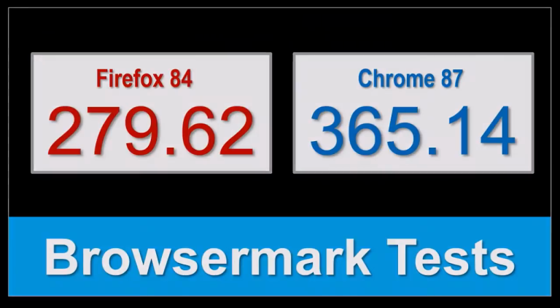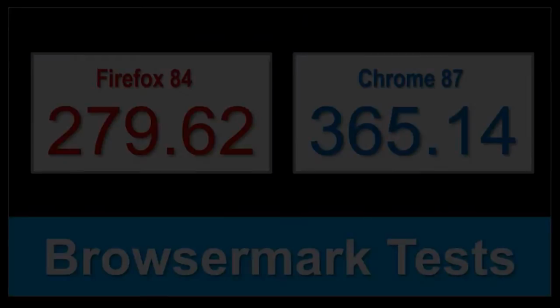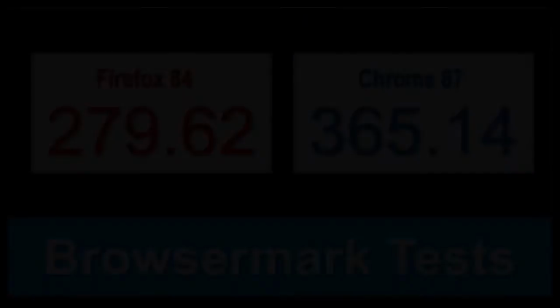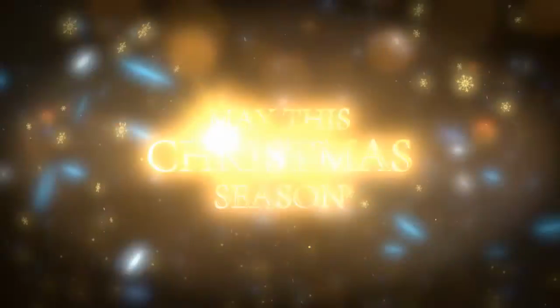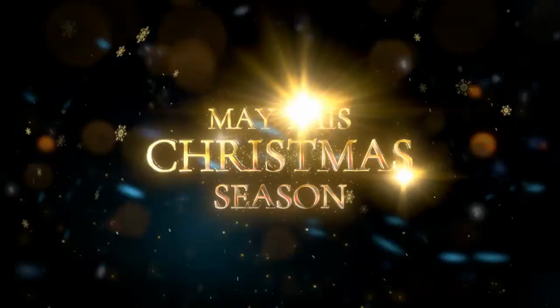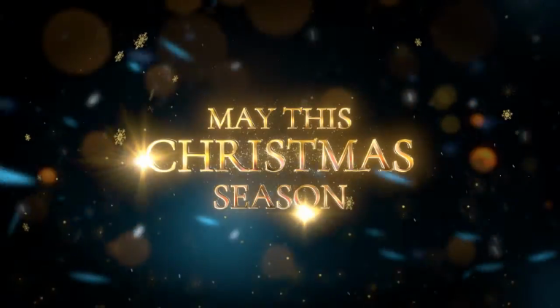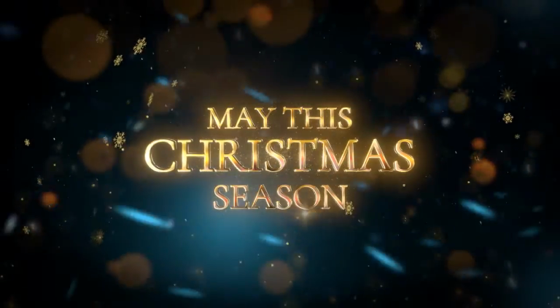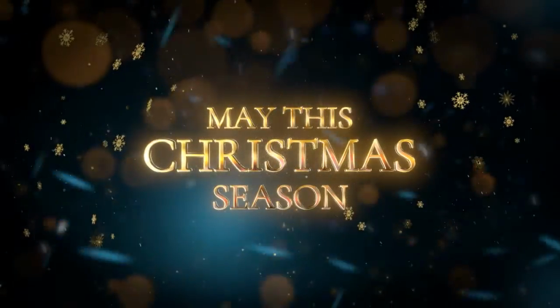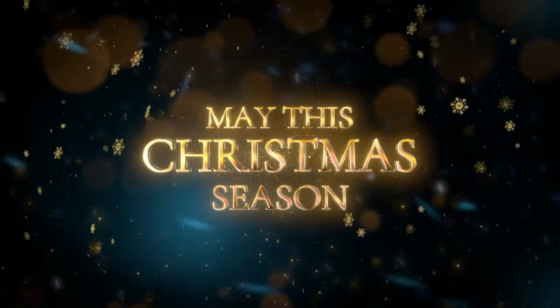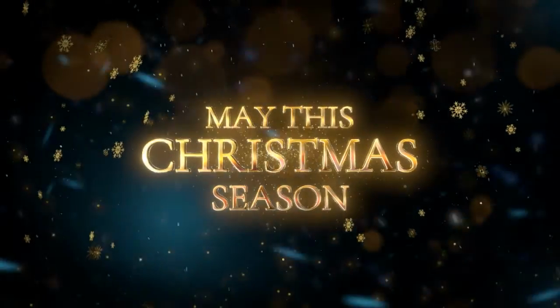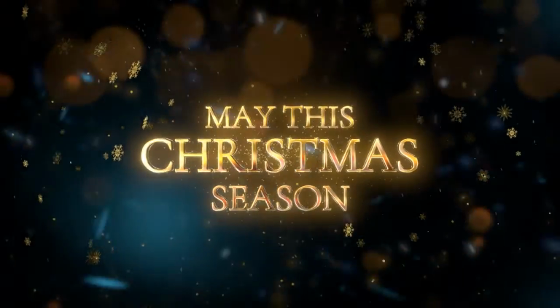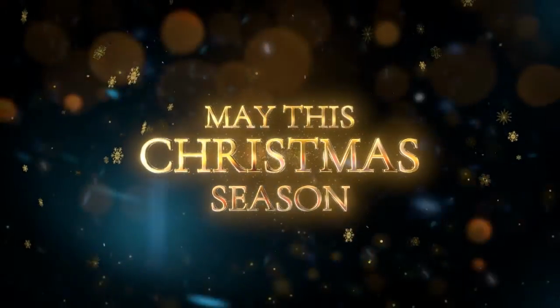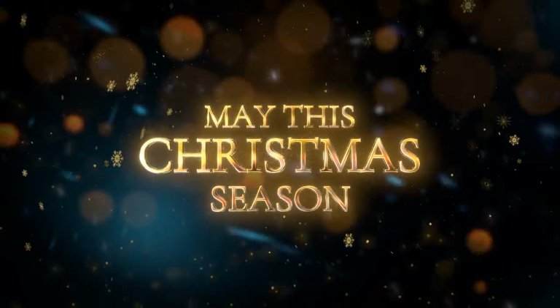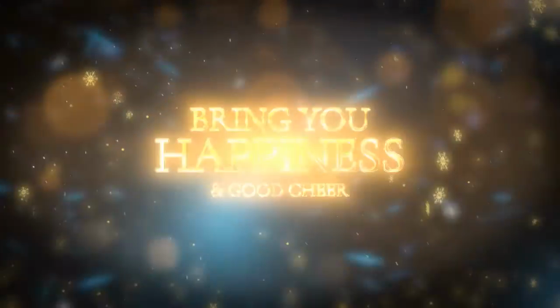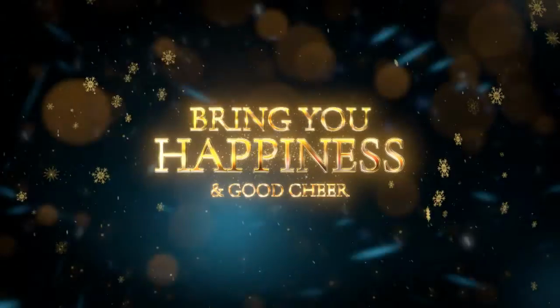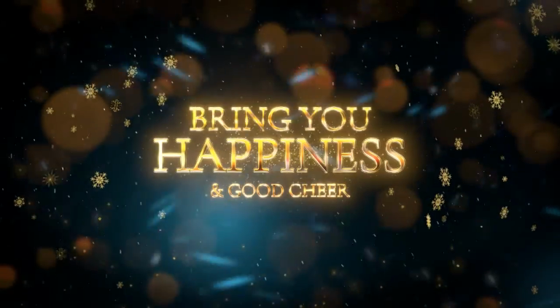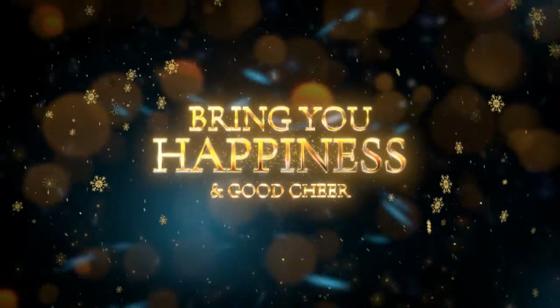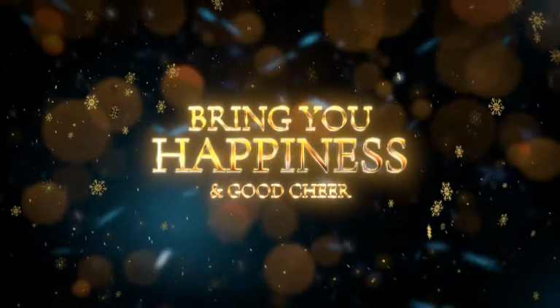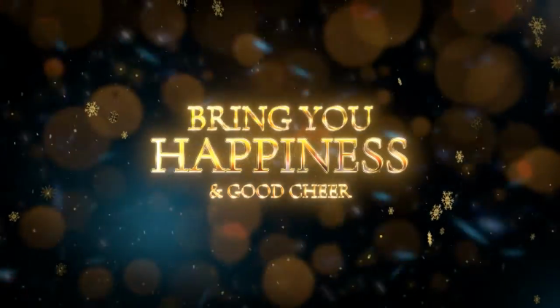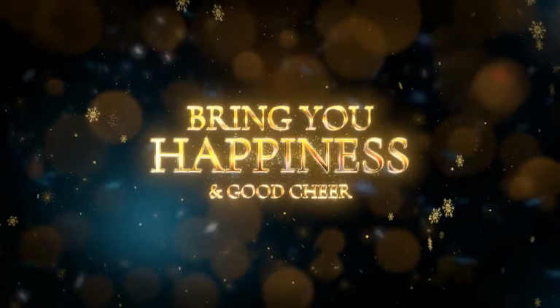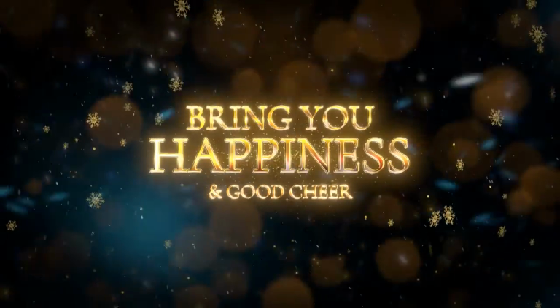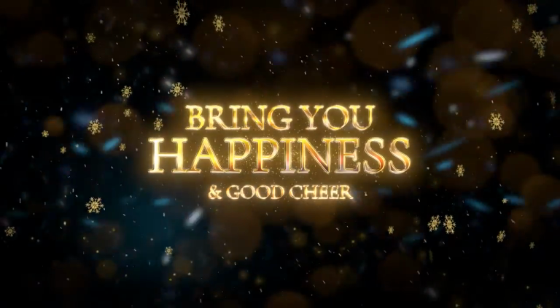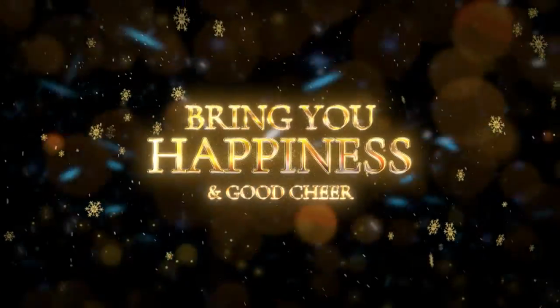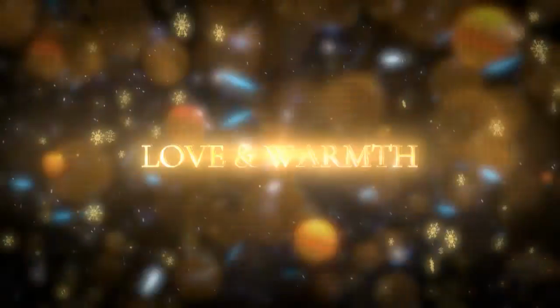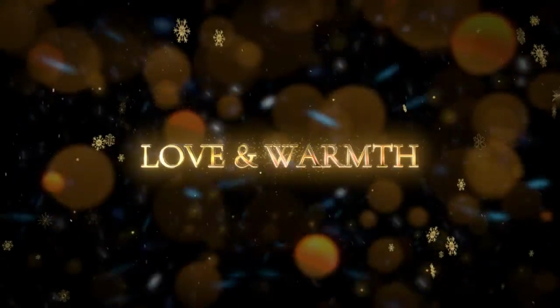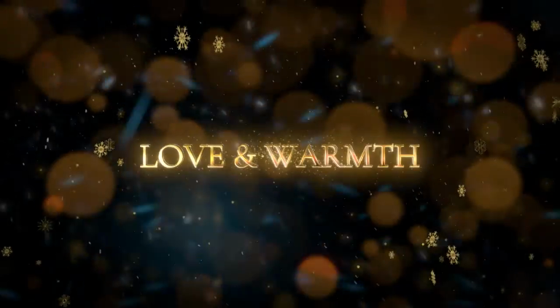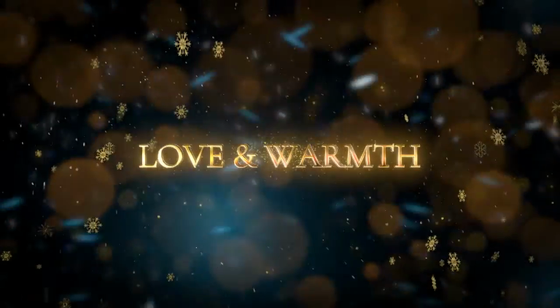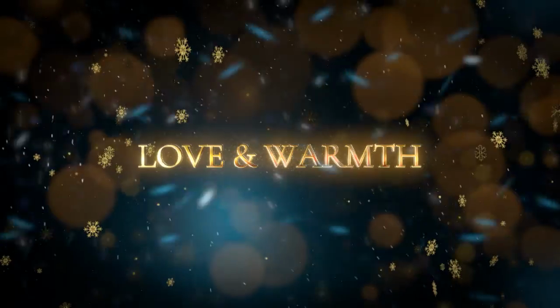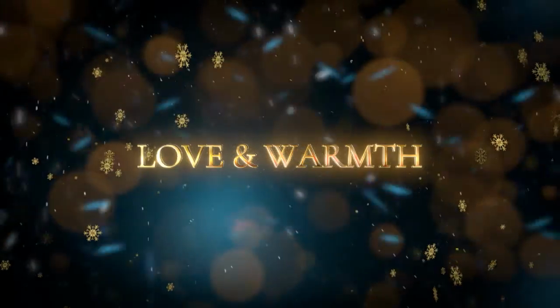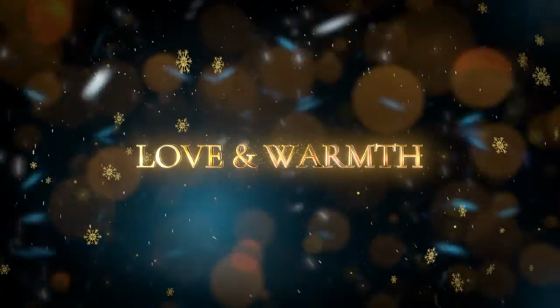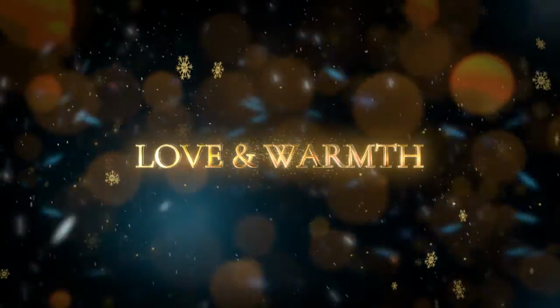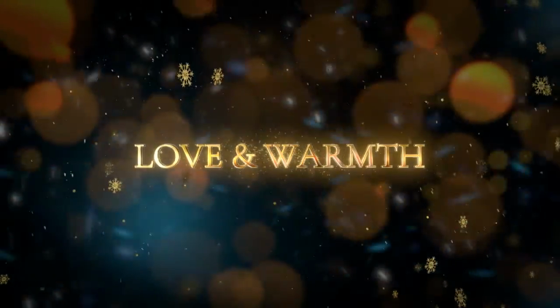Well, that's it for now. Until next time, thanks for watching. Merry Christmas and Happy Holidays!